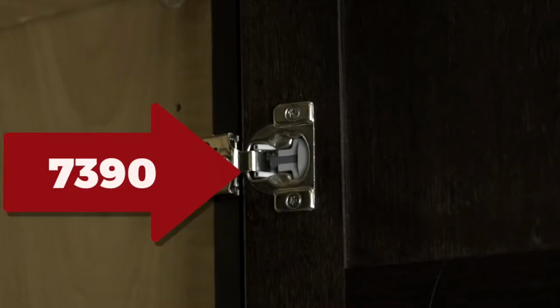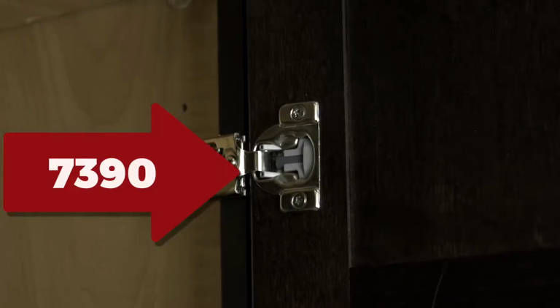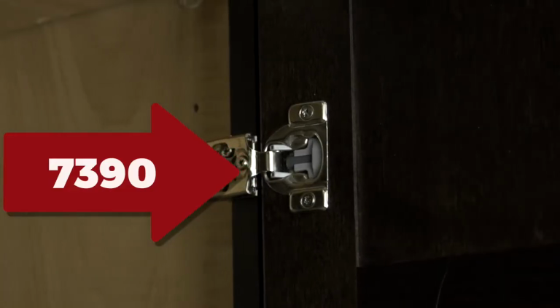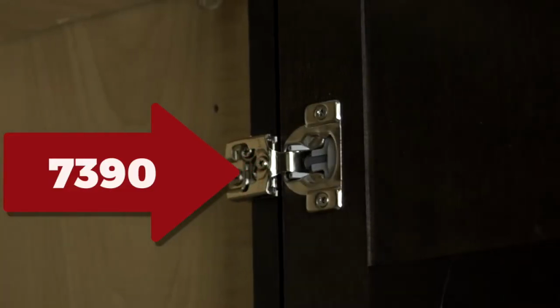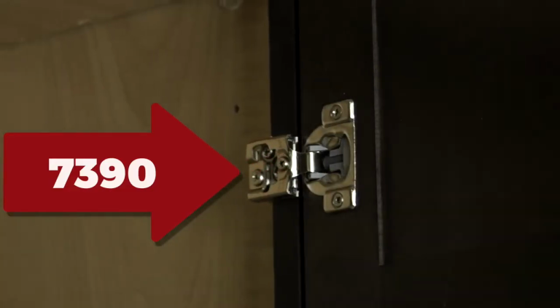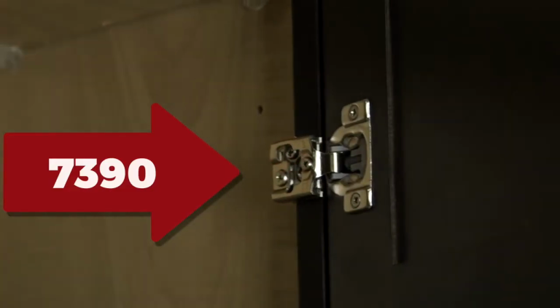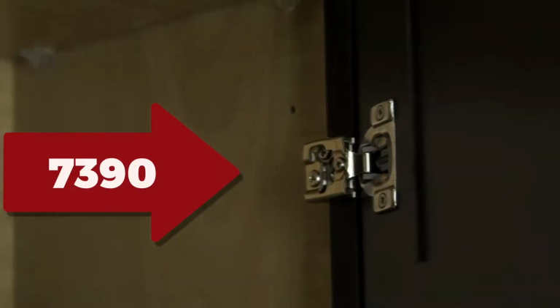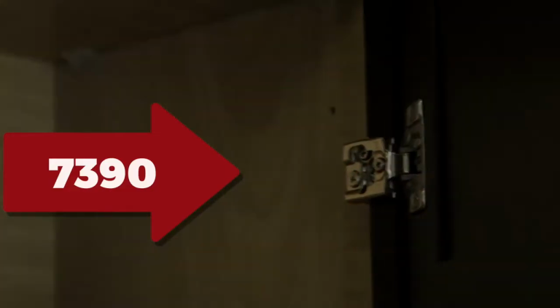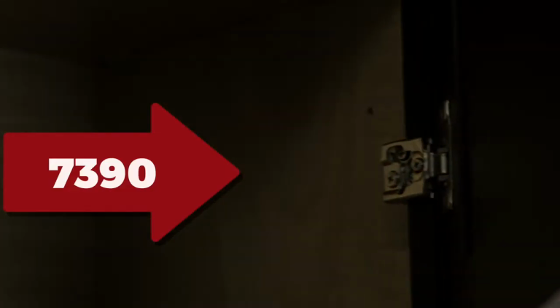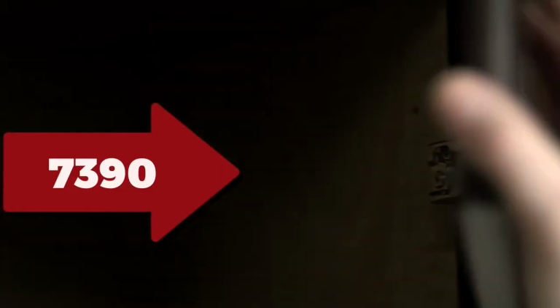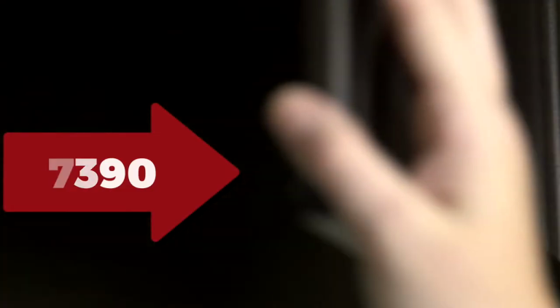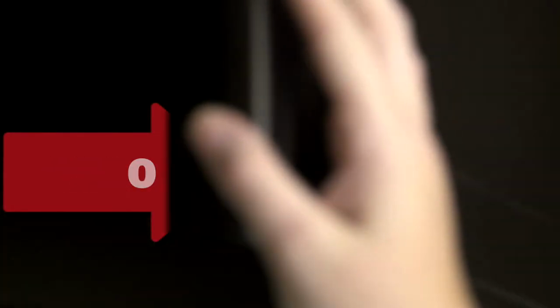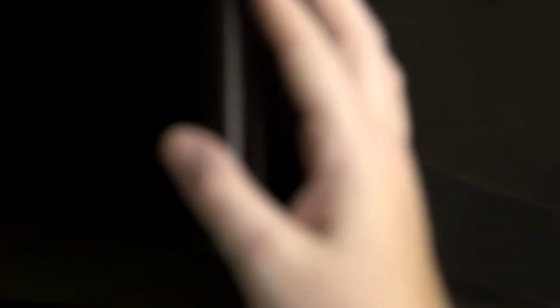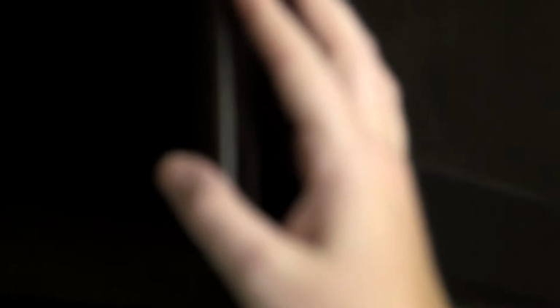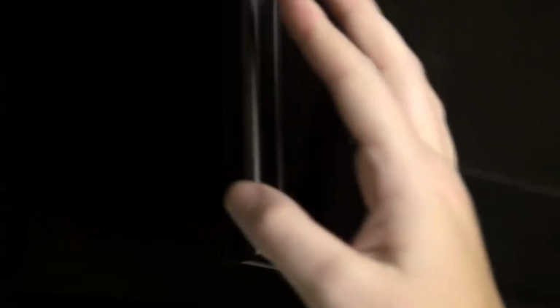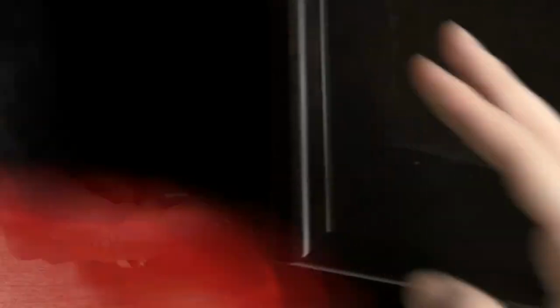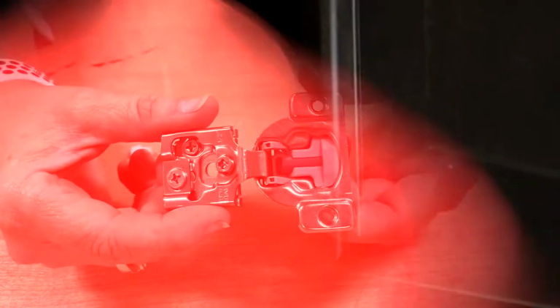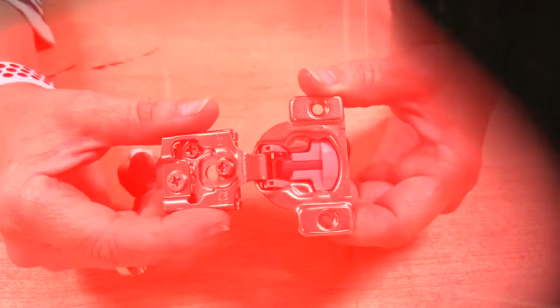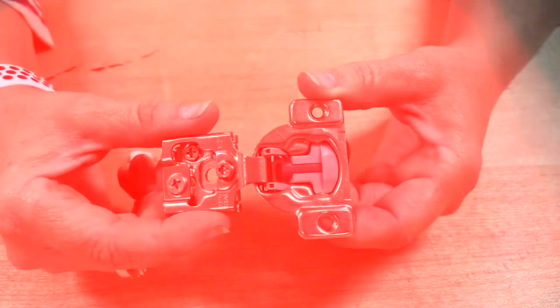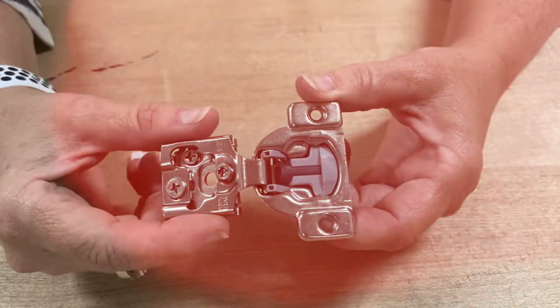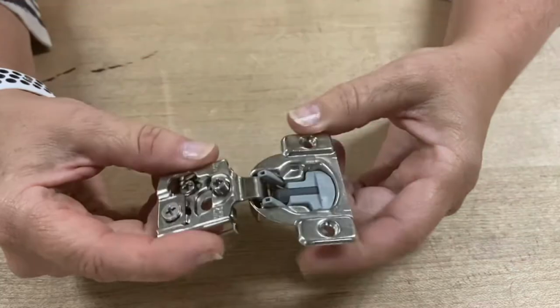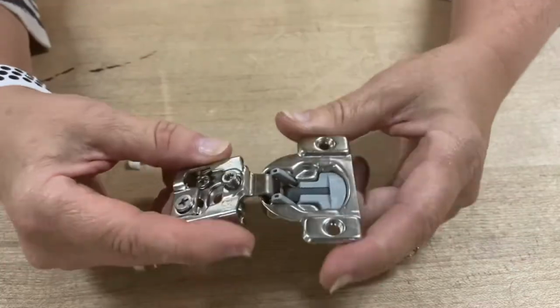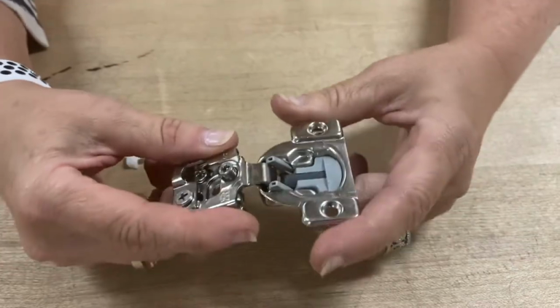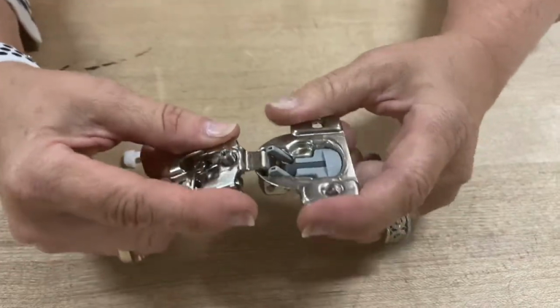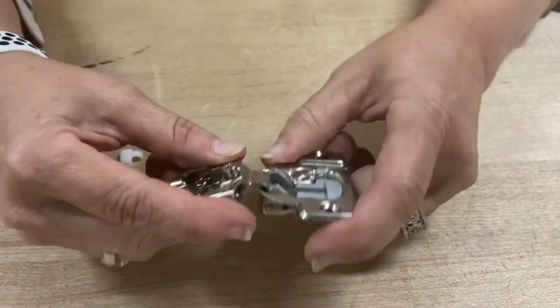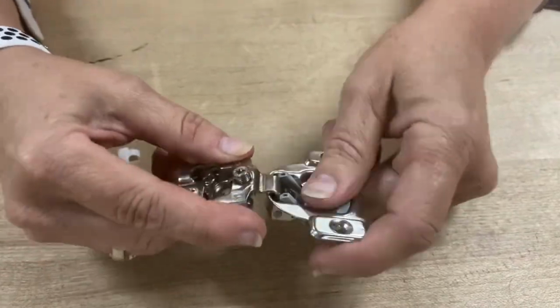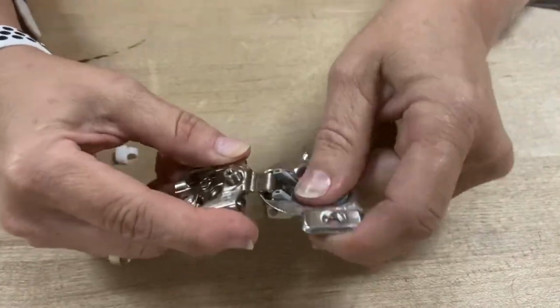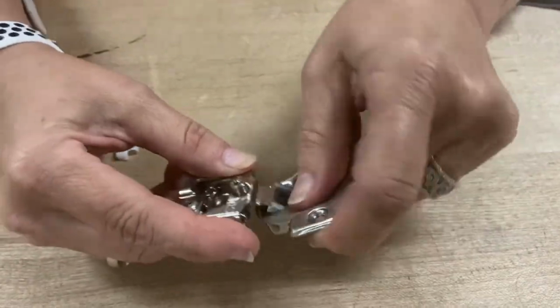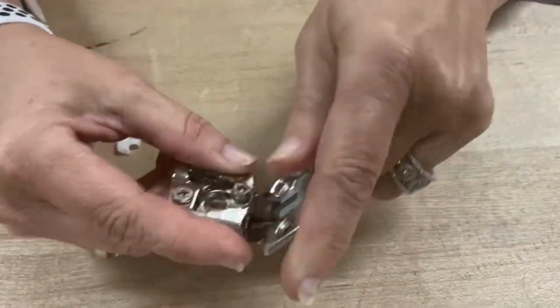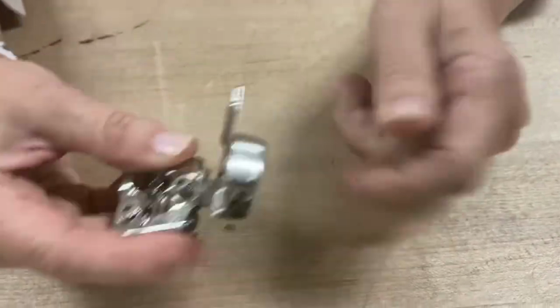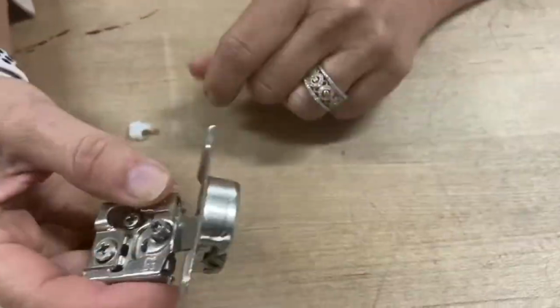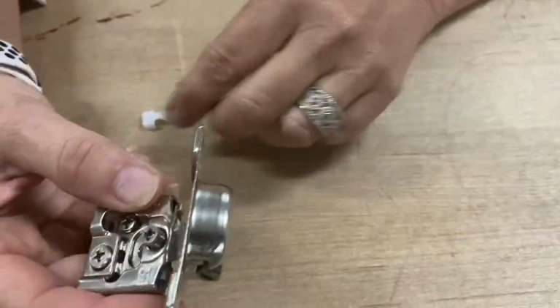Here is our 7390. It's a half inch overlay soft close compact hinge. And you have to close the hinge.